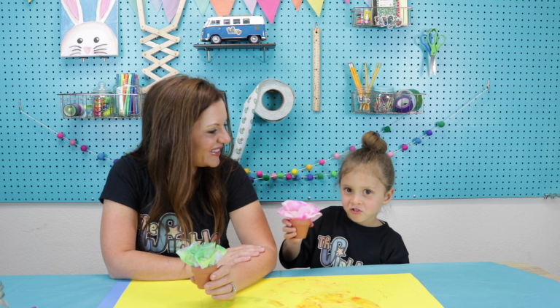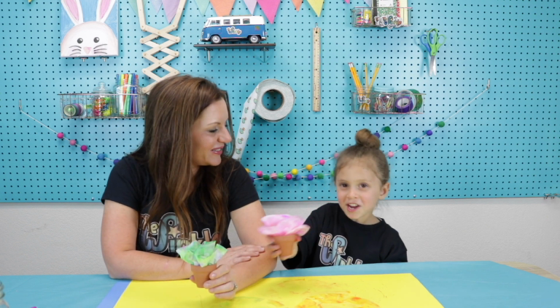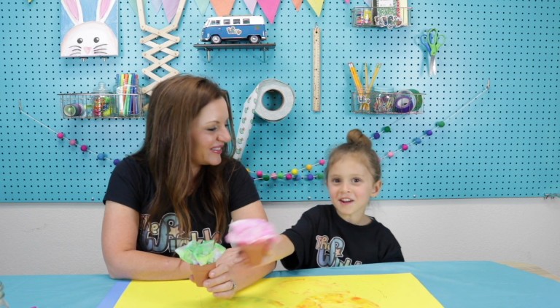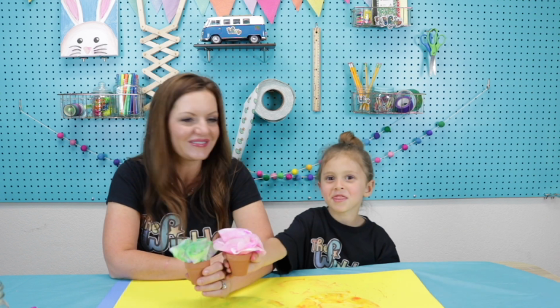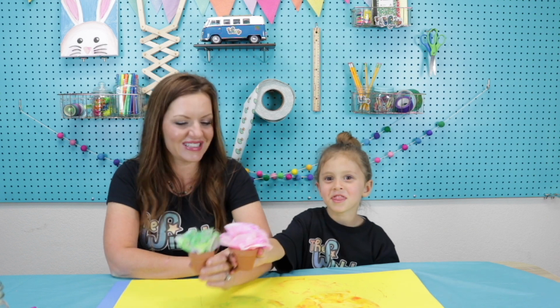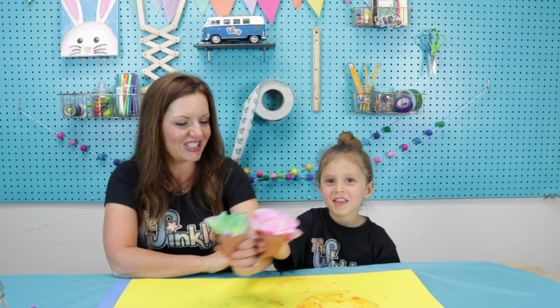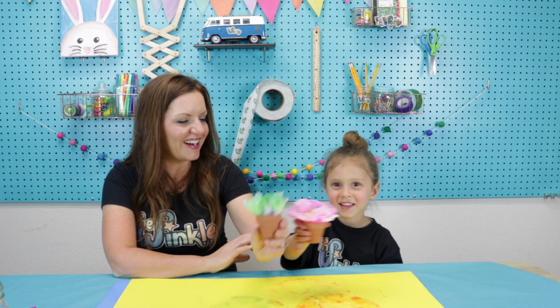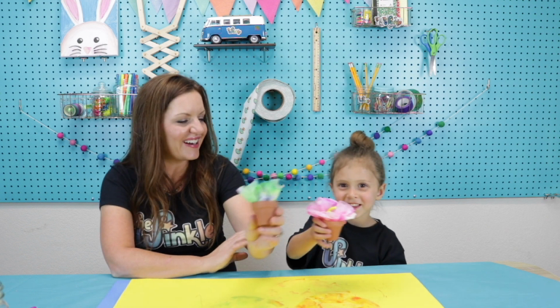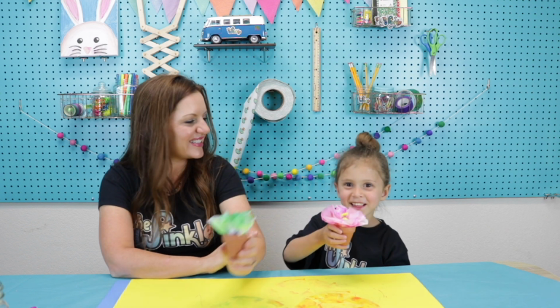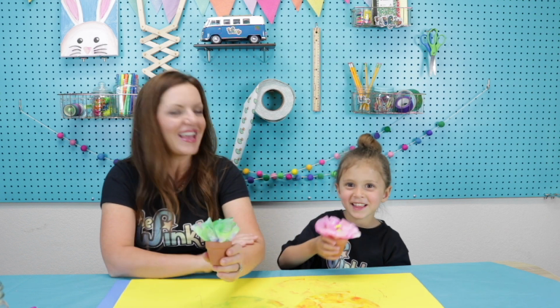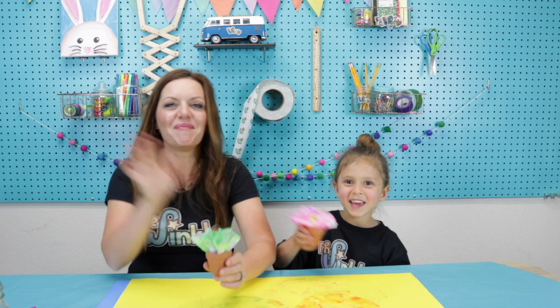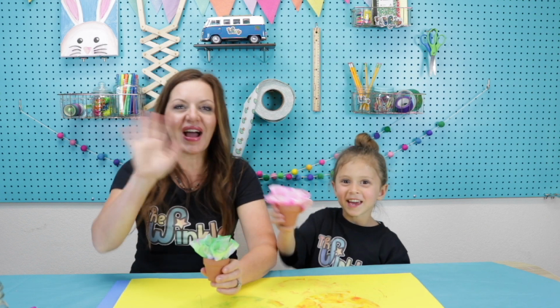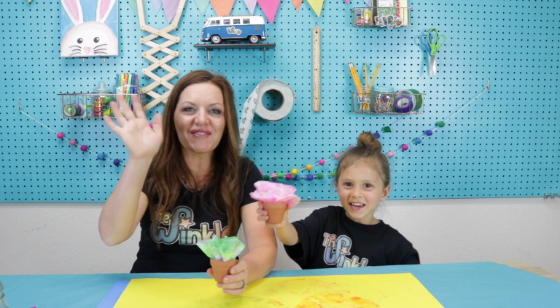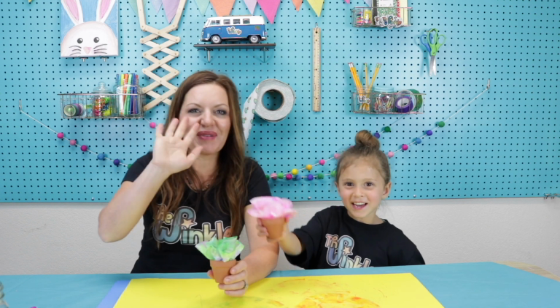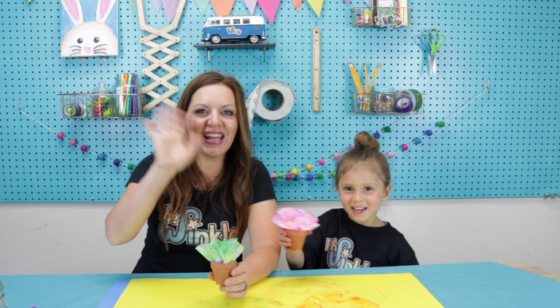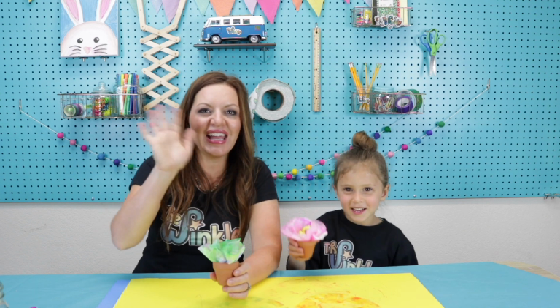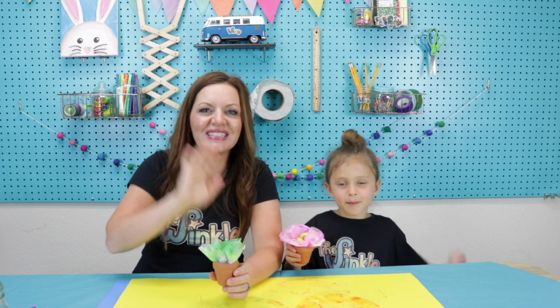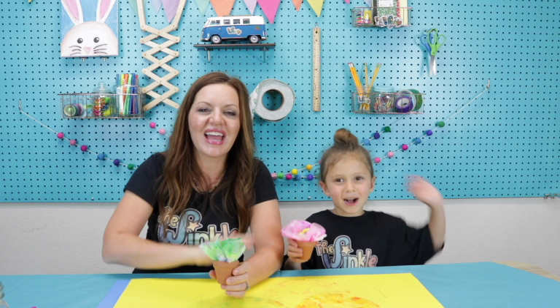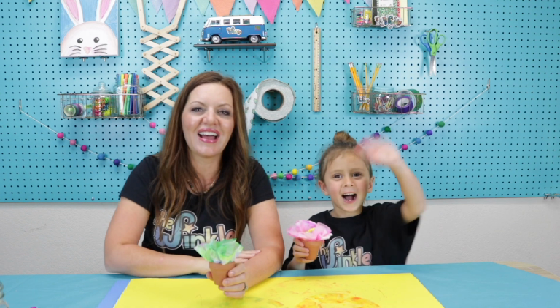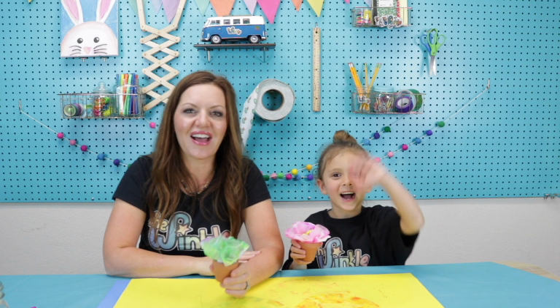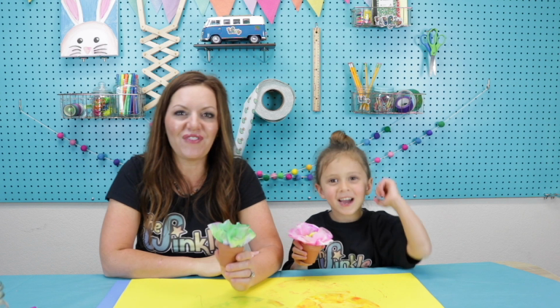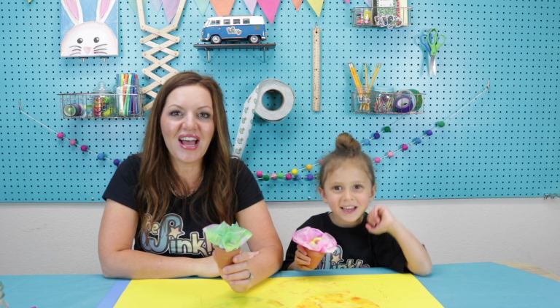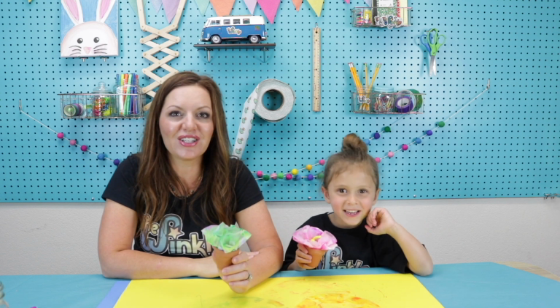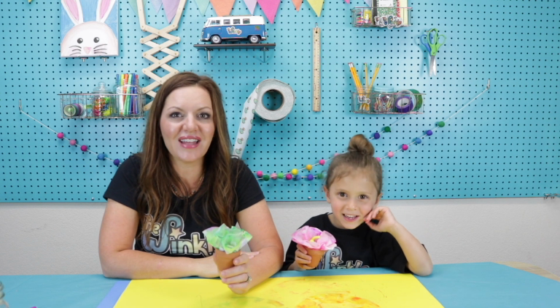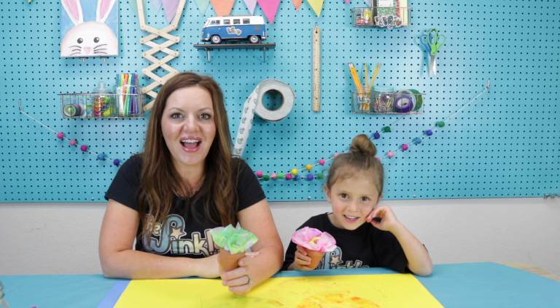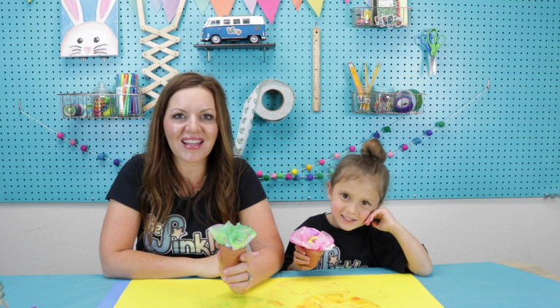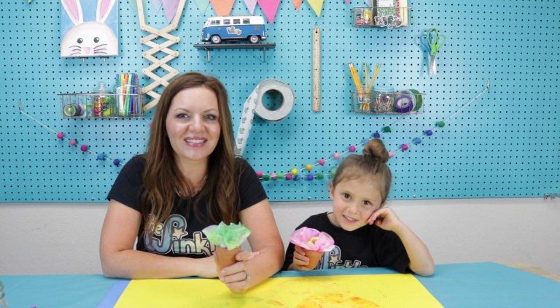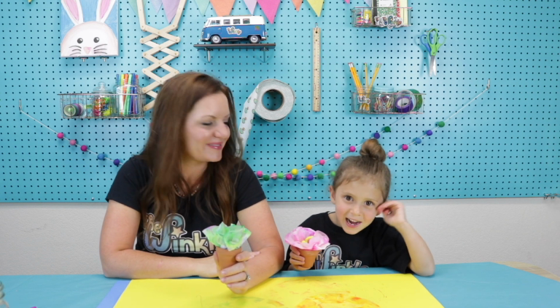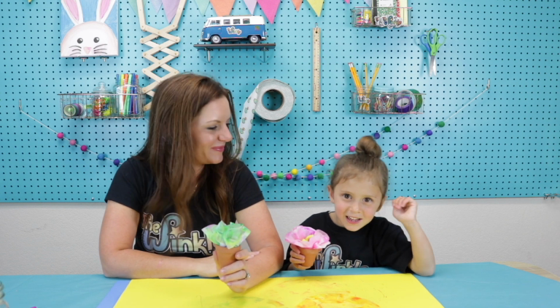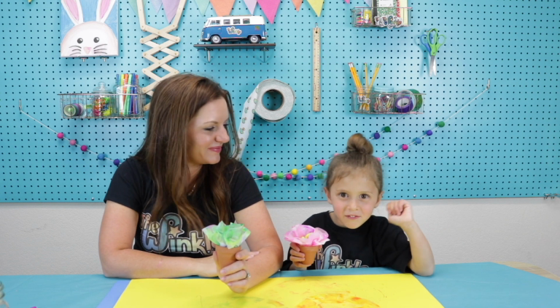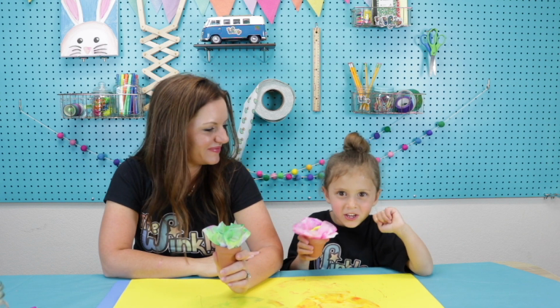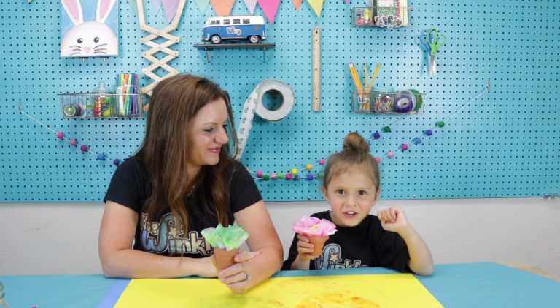Cheers! Bye everybody! Have fun. Good luck. I love you.